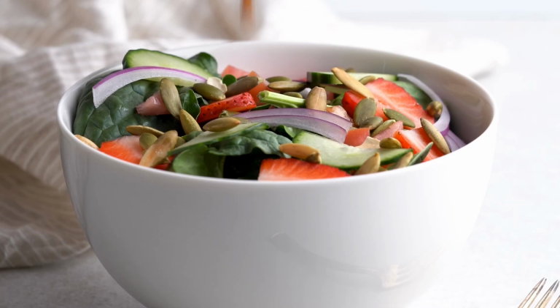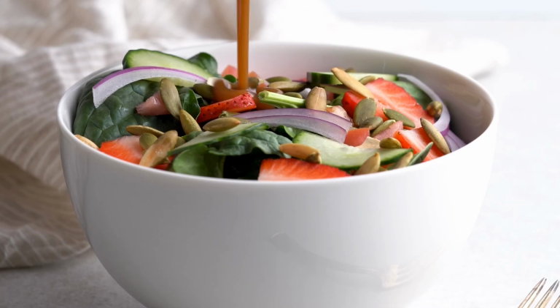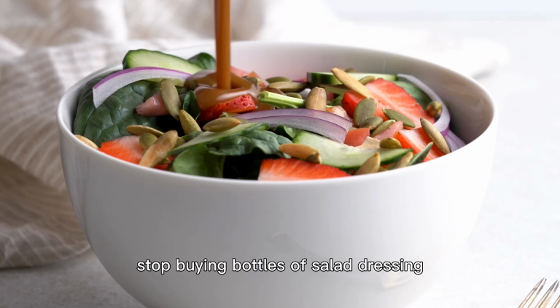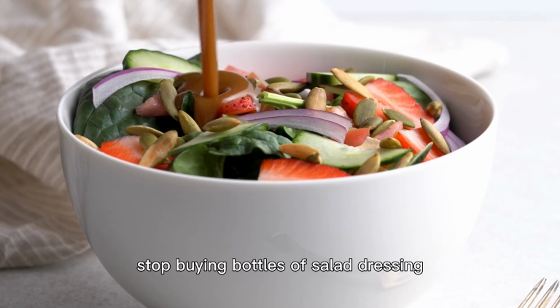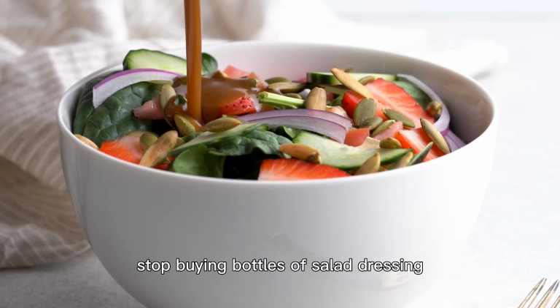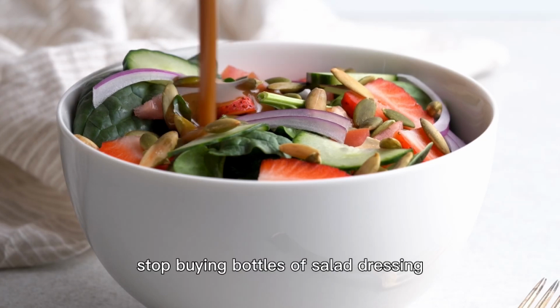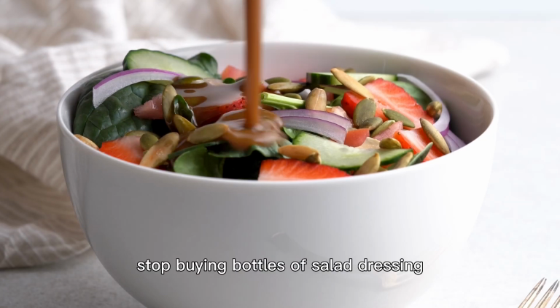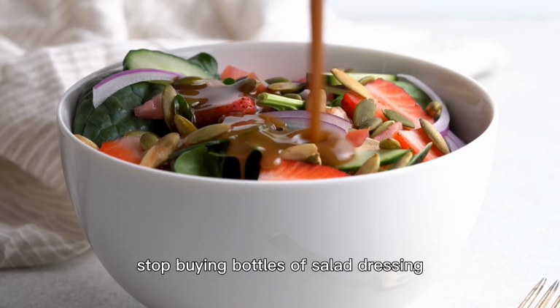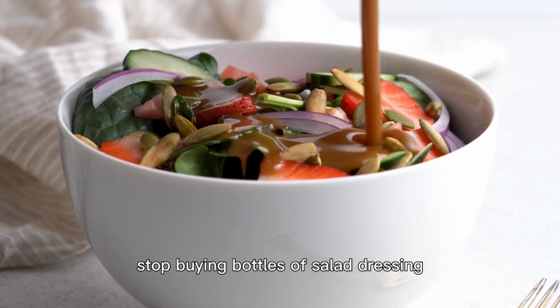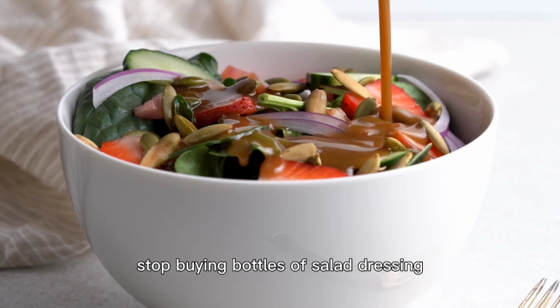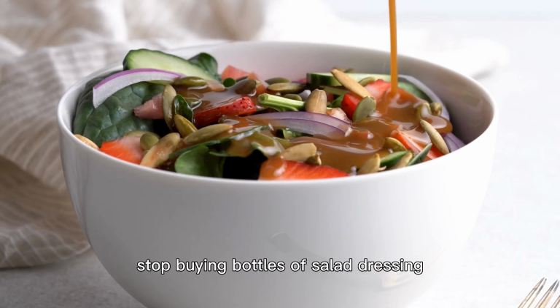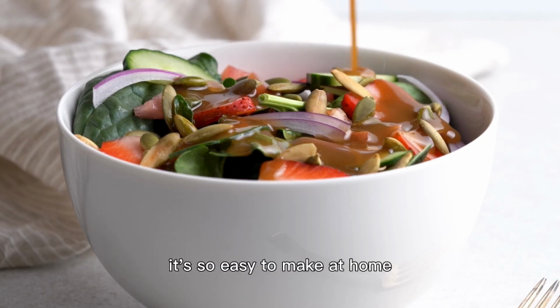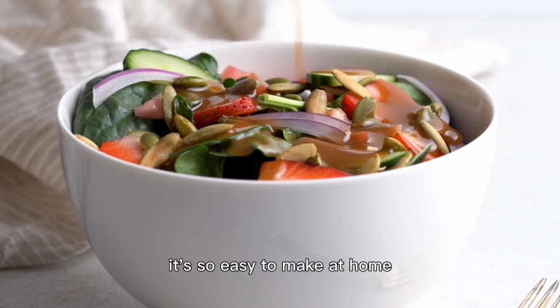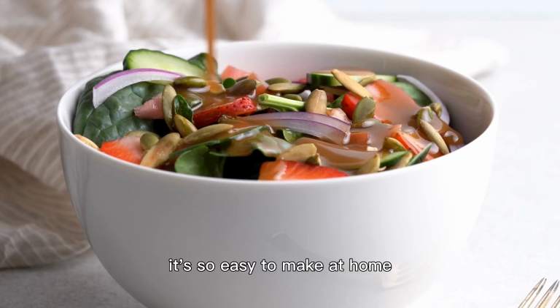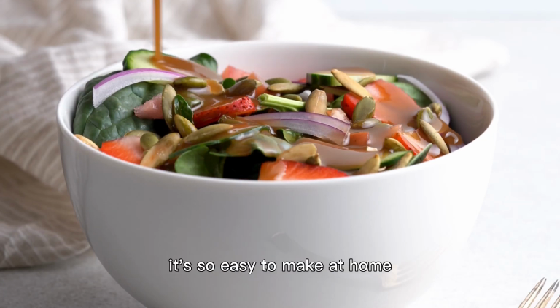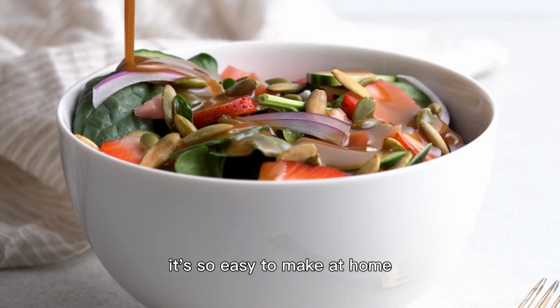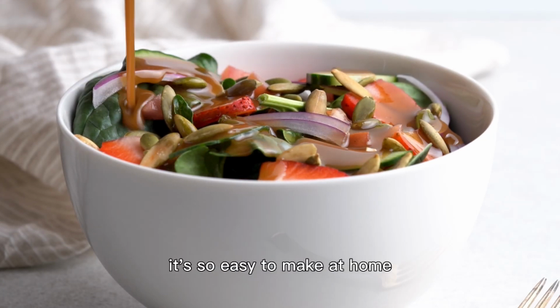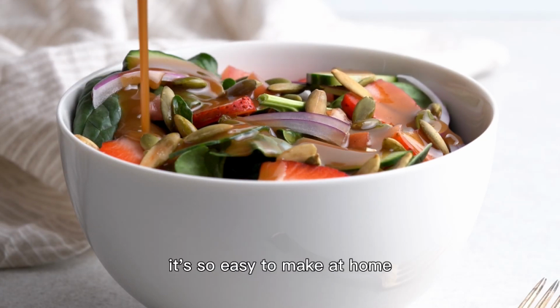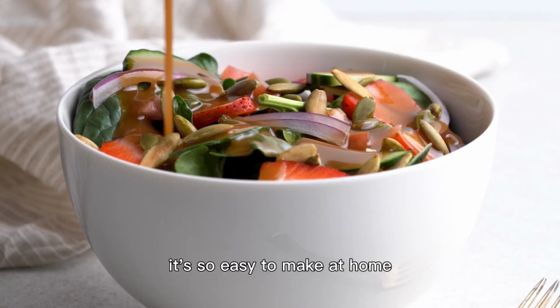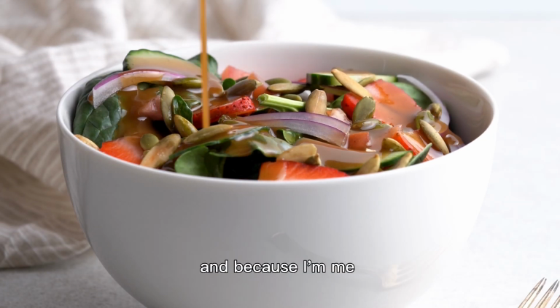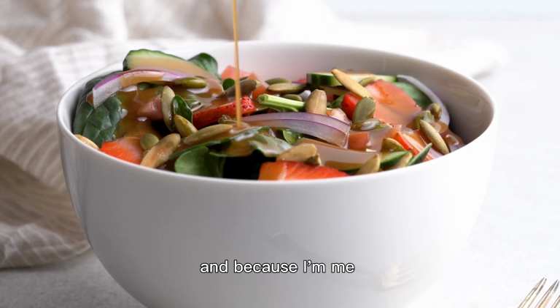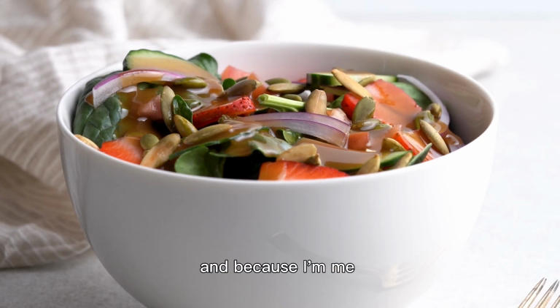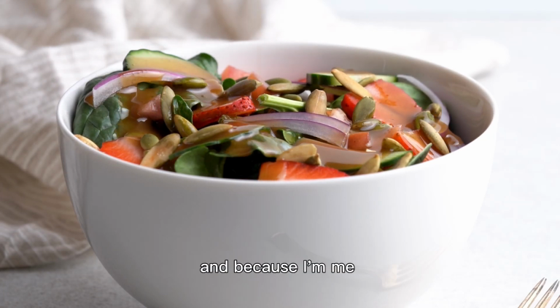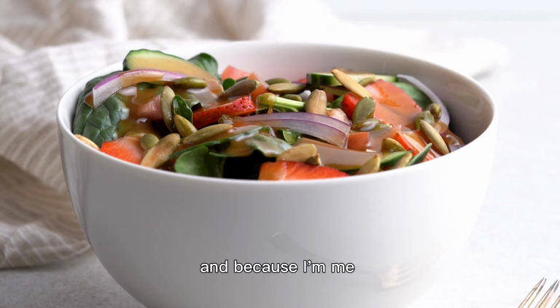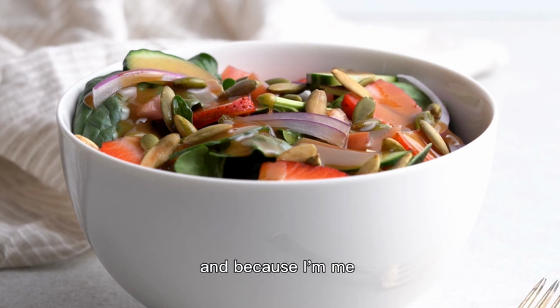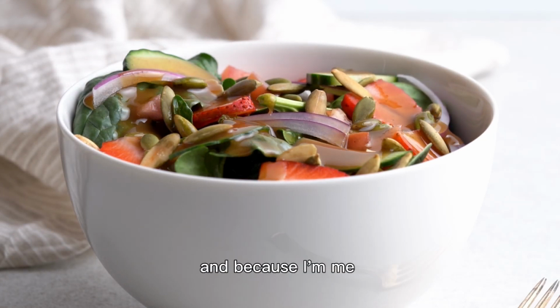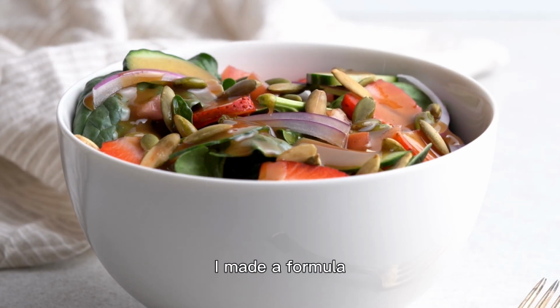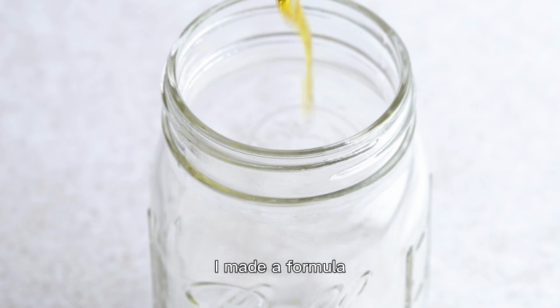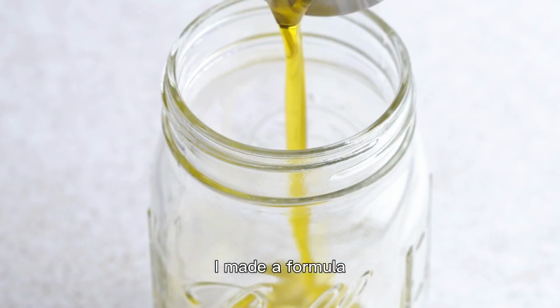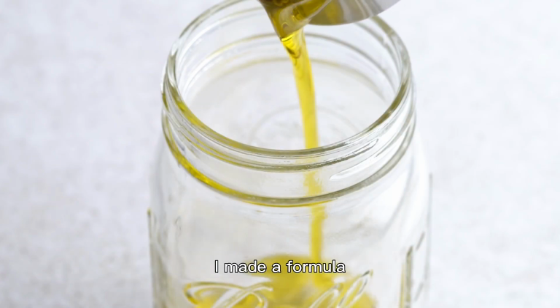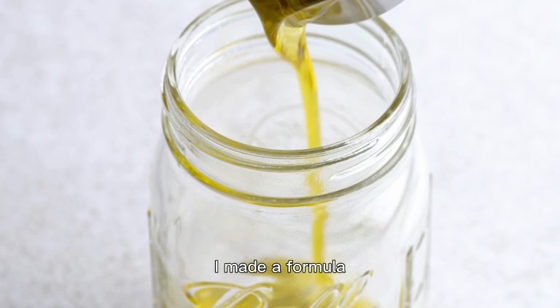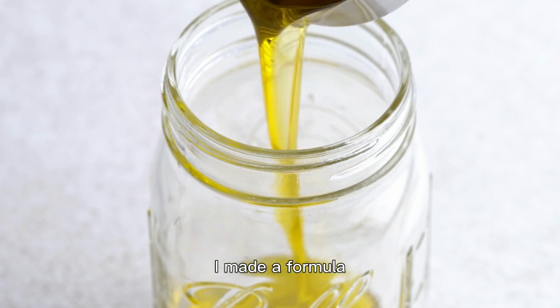Stop buying bottles of salad dressing — it's so easy to make at home. And because I'm me, I made a formula.